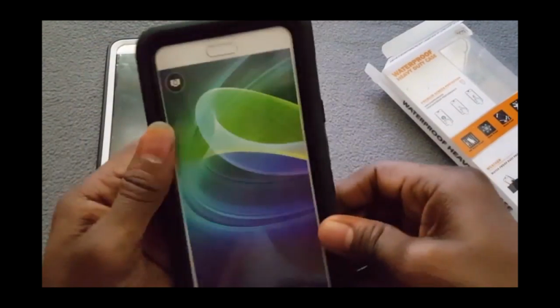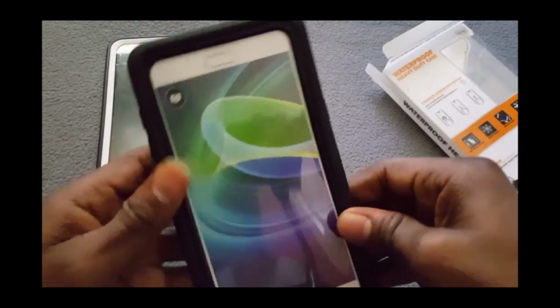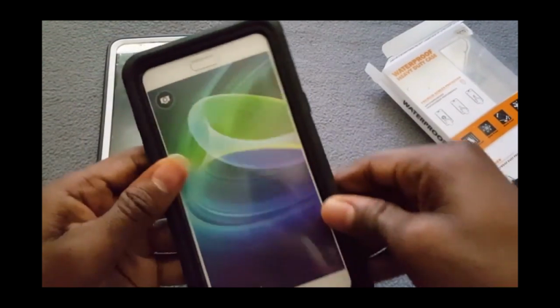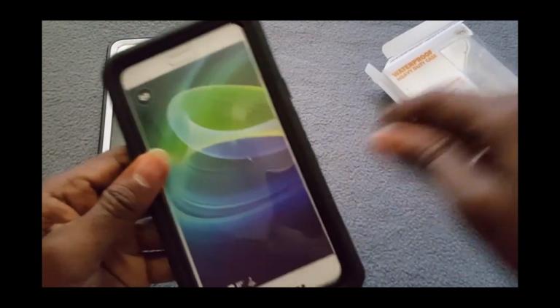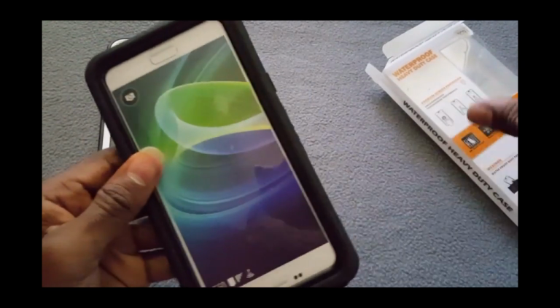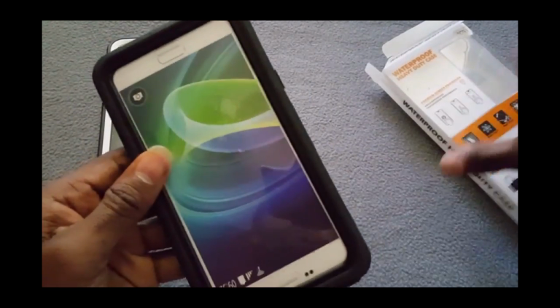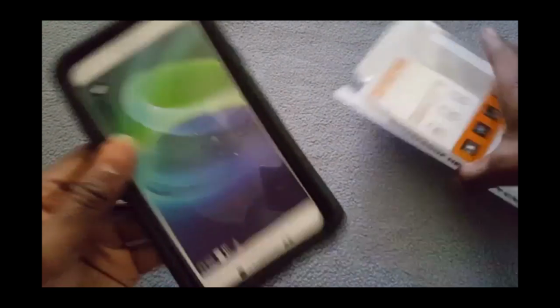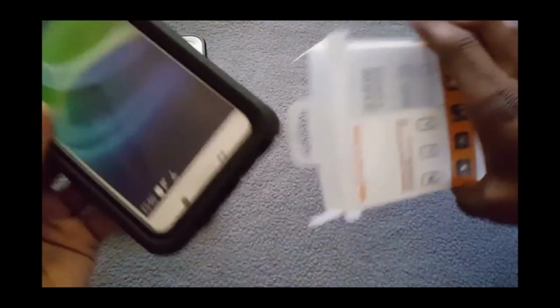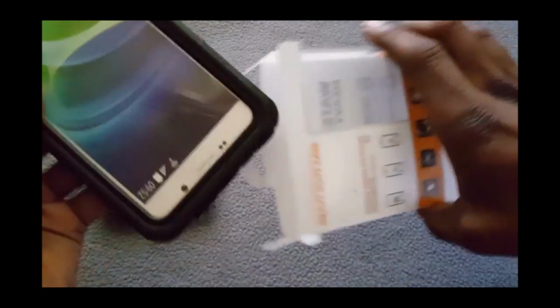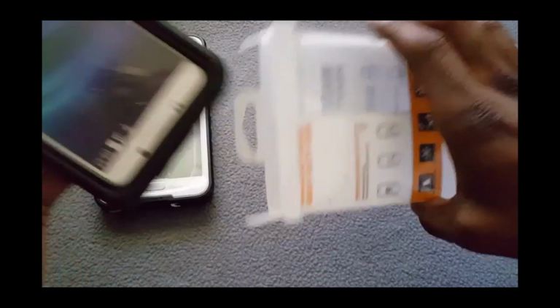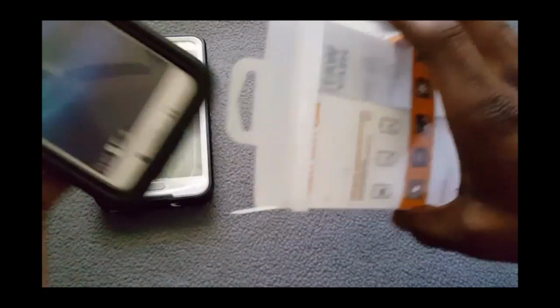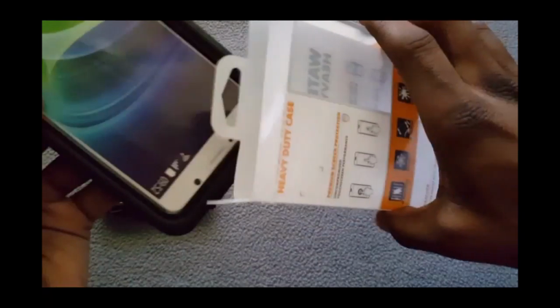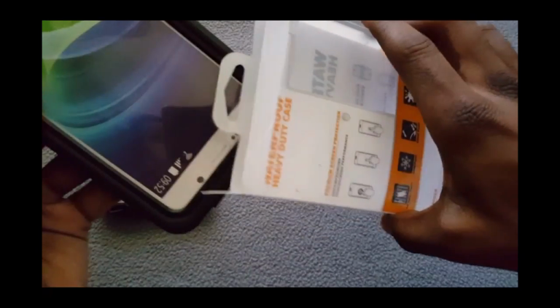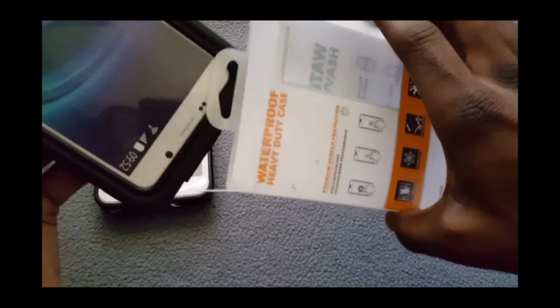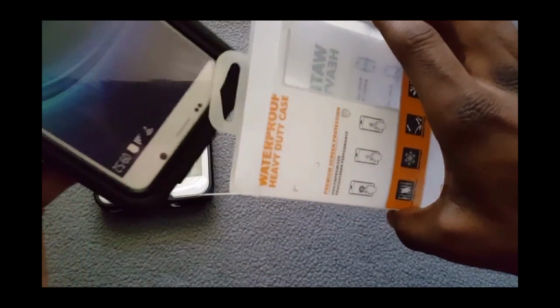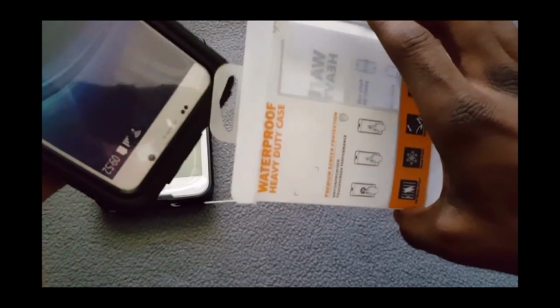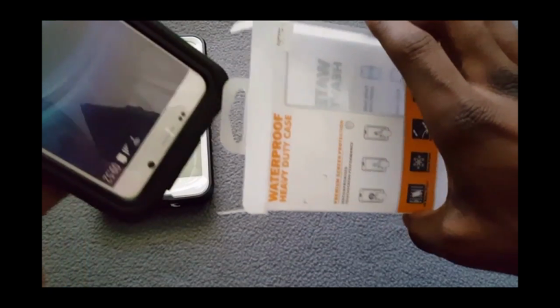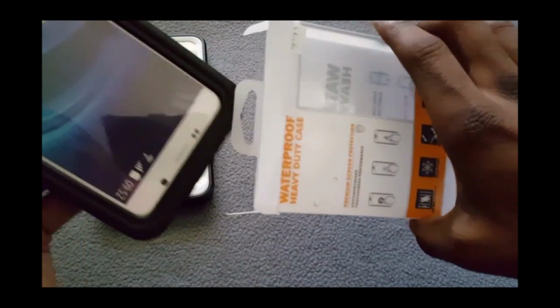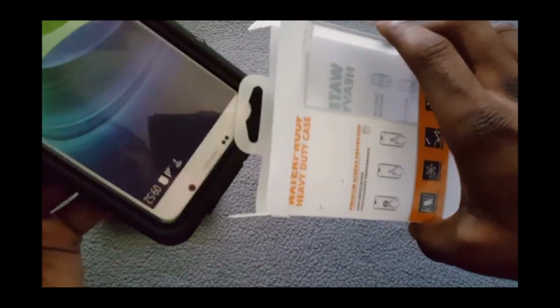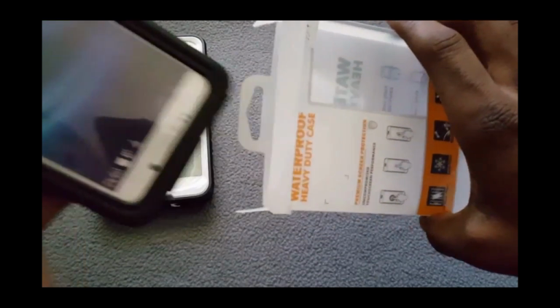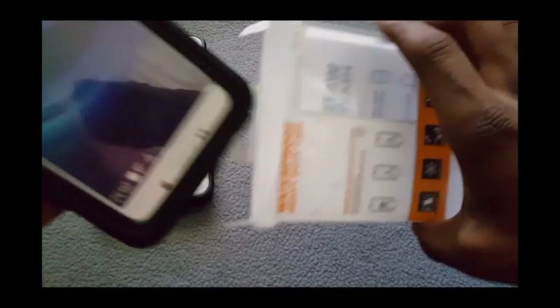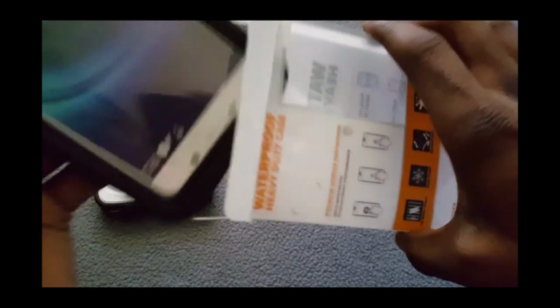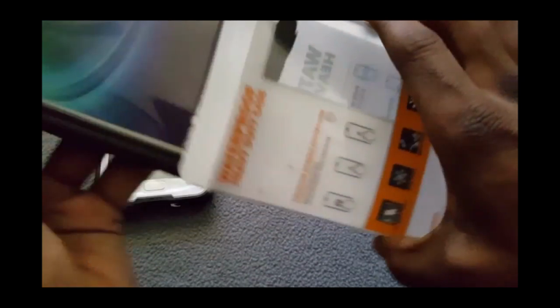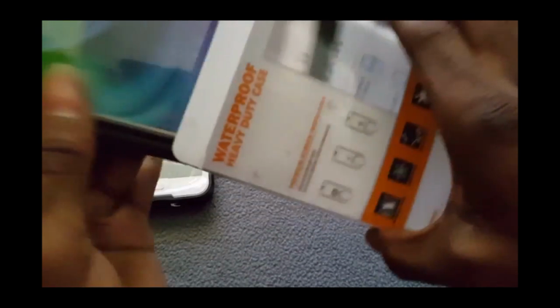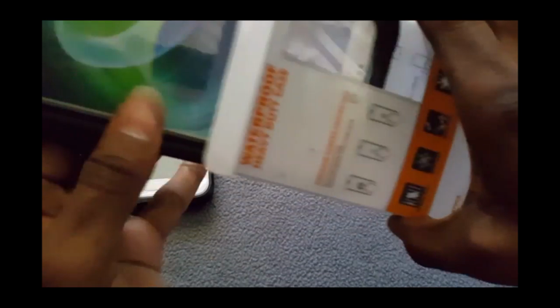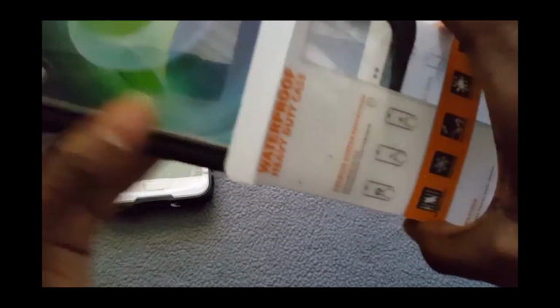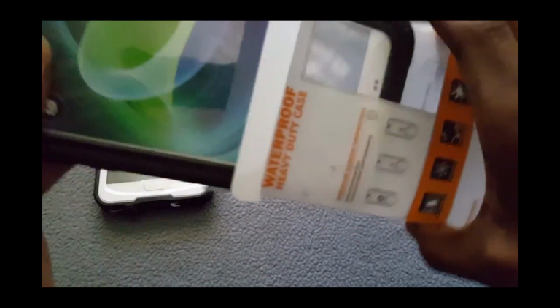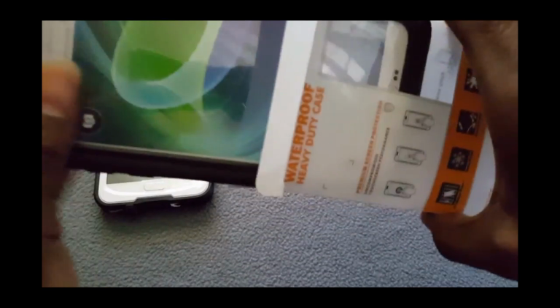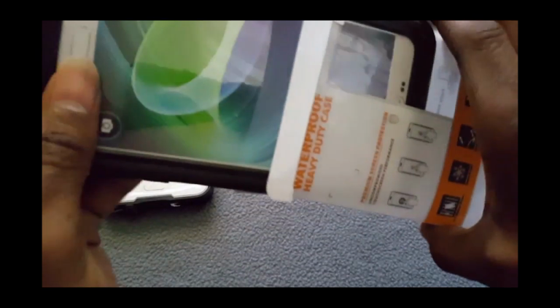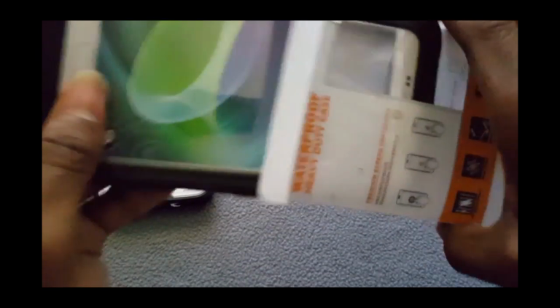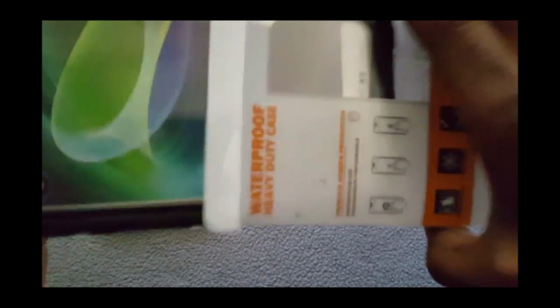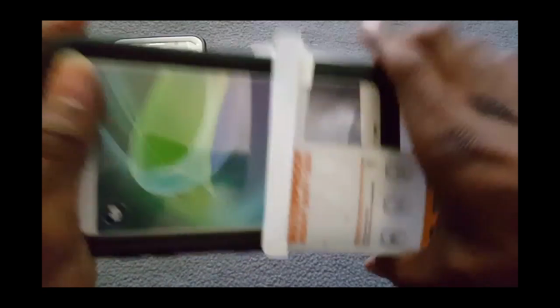Yes, that original case is waterproof — I give it a plus for that. But the S-pen access was really disappointing. I'm an S-pen type of guy, and because of that I never really used it. It's still brand new — I bought it, threw it to the side, and just used my water-resistant case until something better with a waterproof case came out.